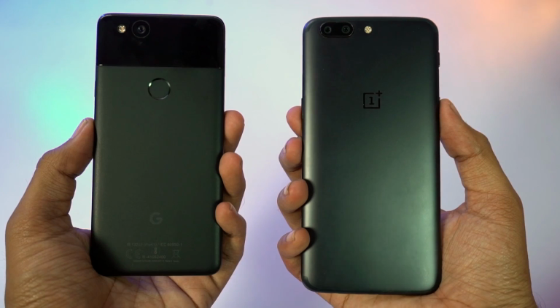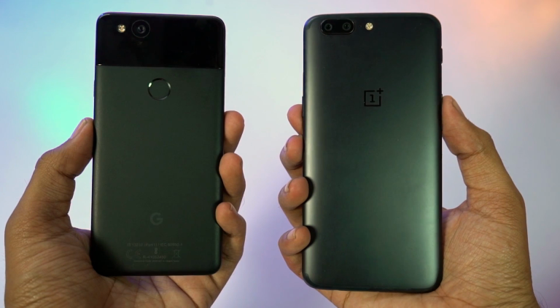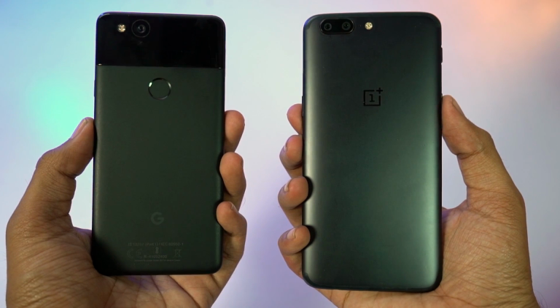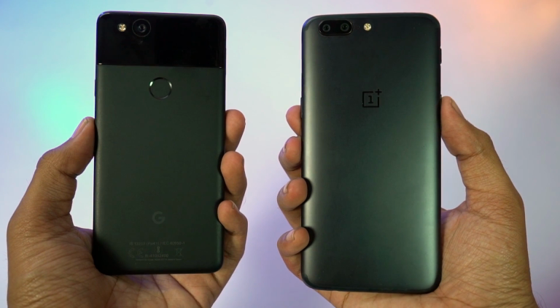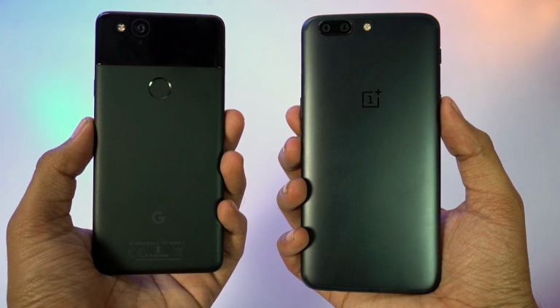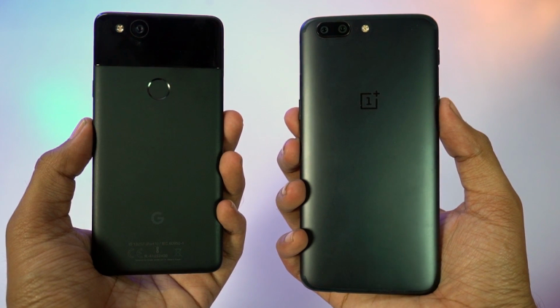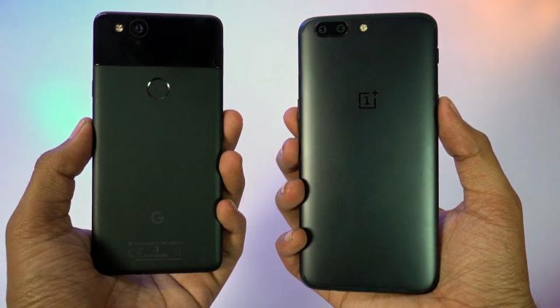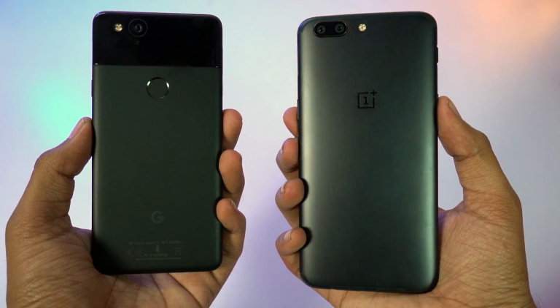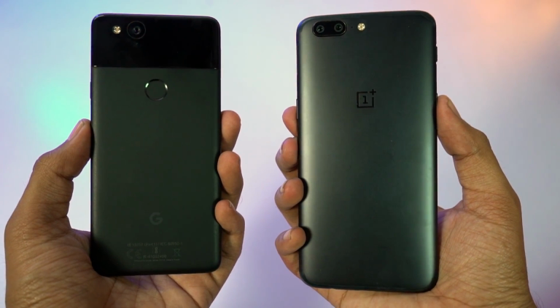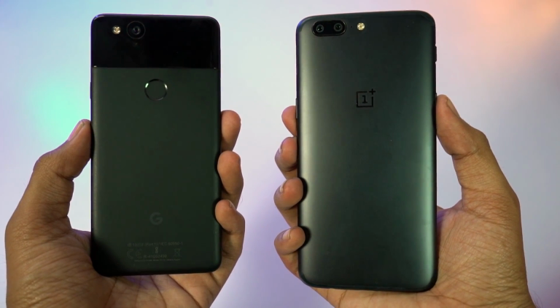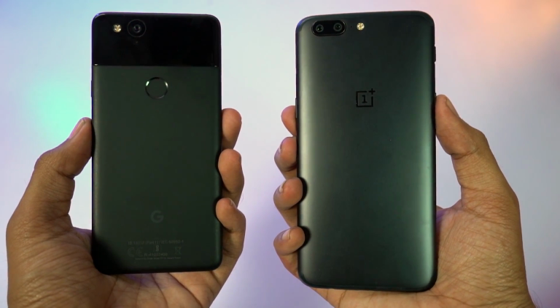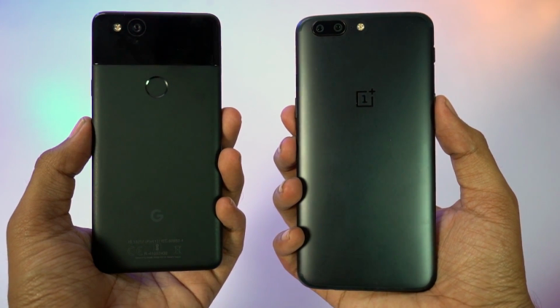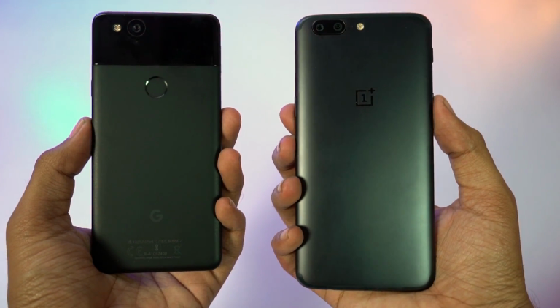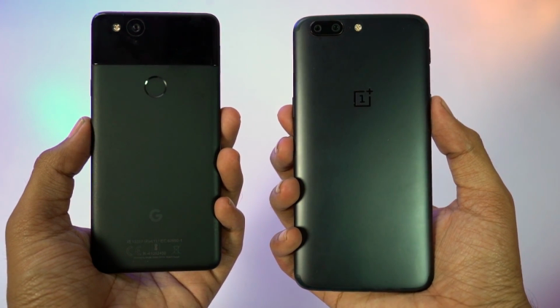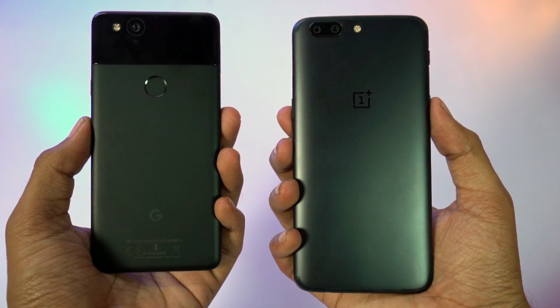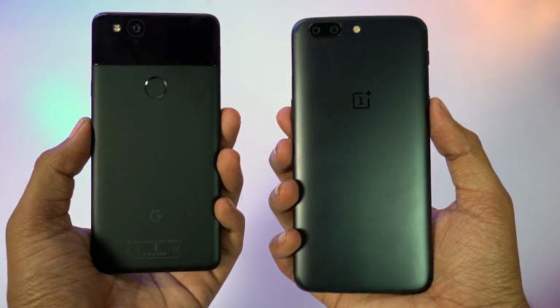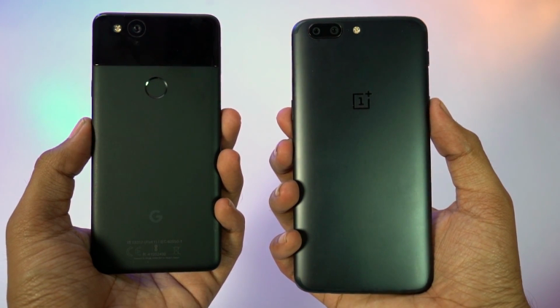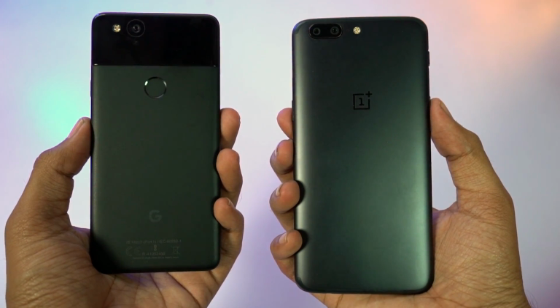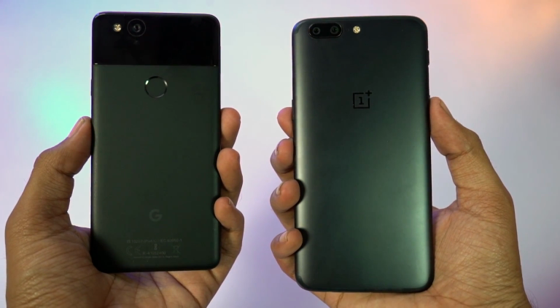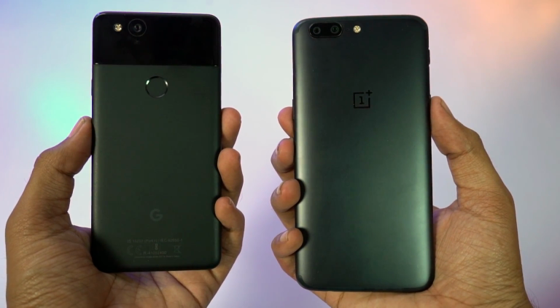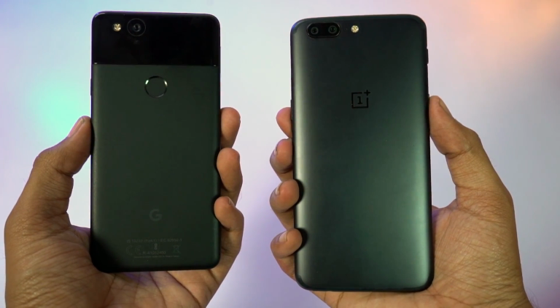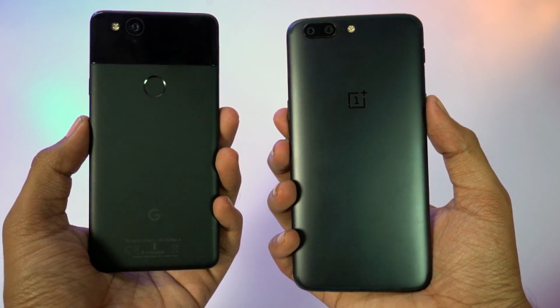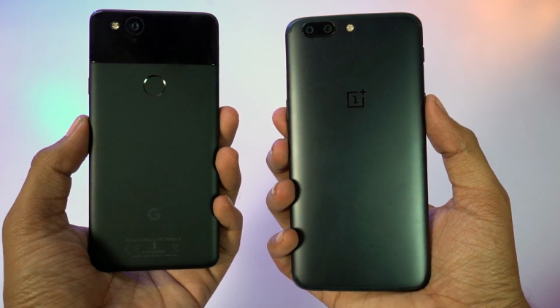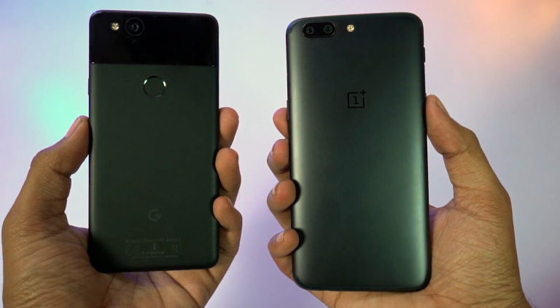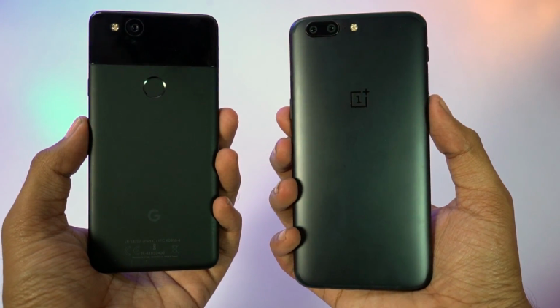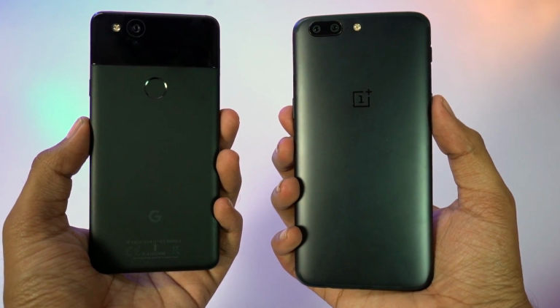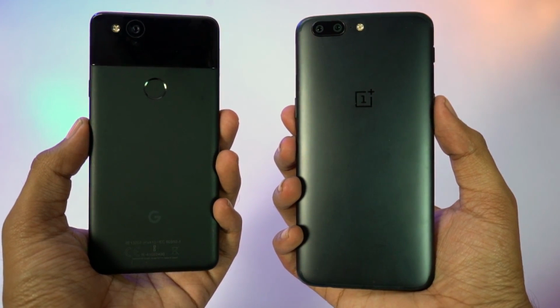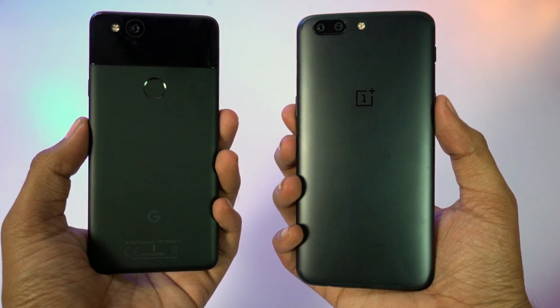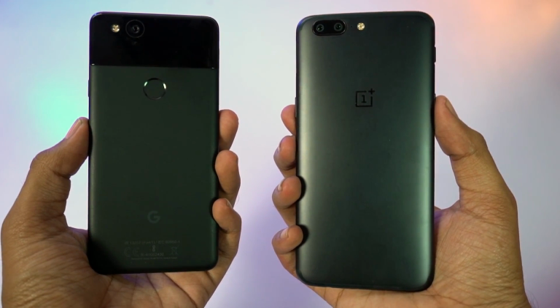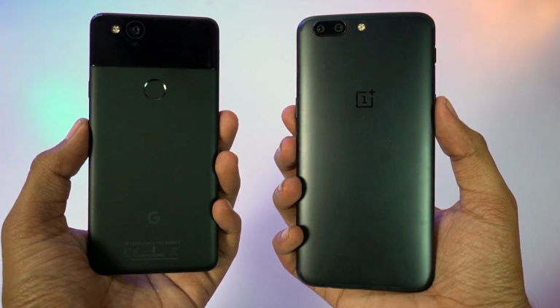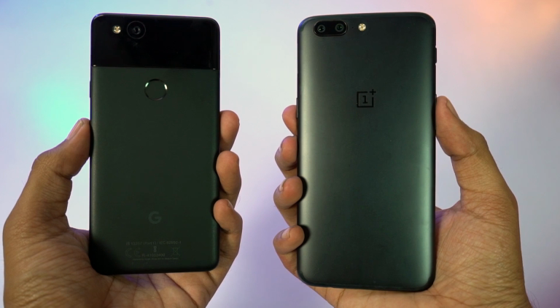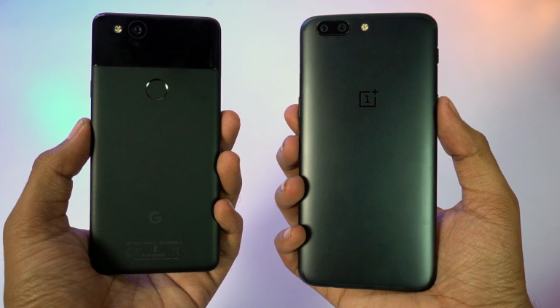What's up everyone, I am Nikhil from GreedyTech, and this is the speed test between the Pixel 2 and the OnePlus 5.